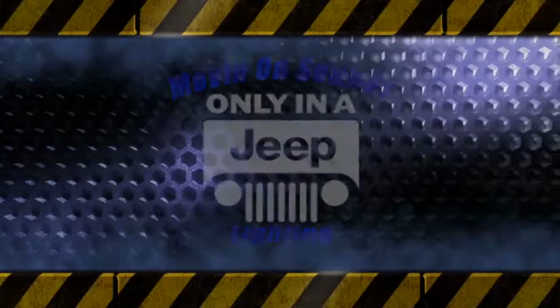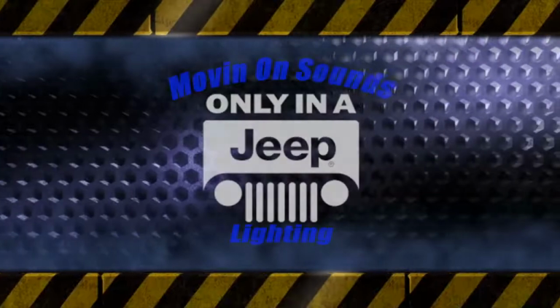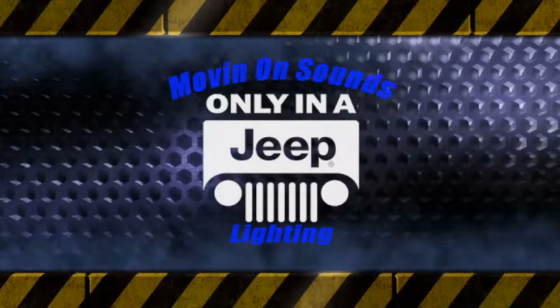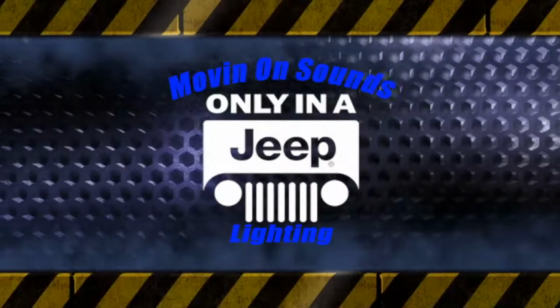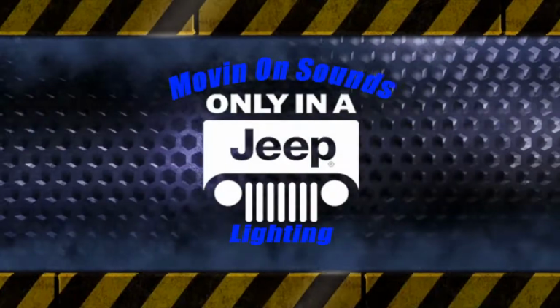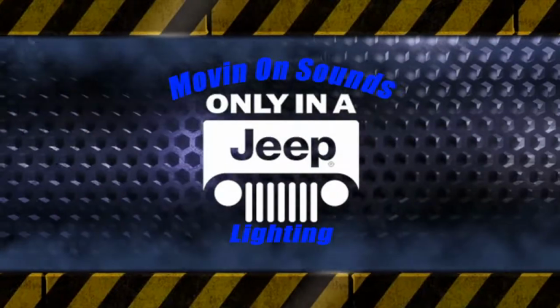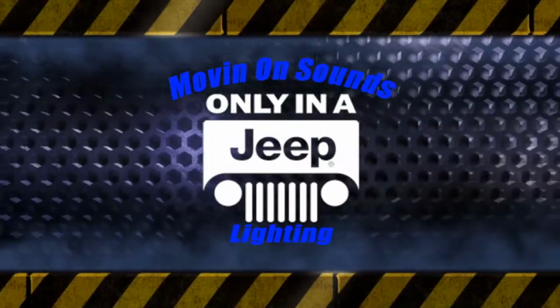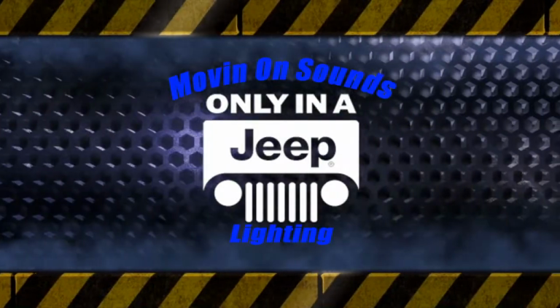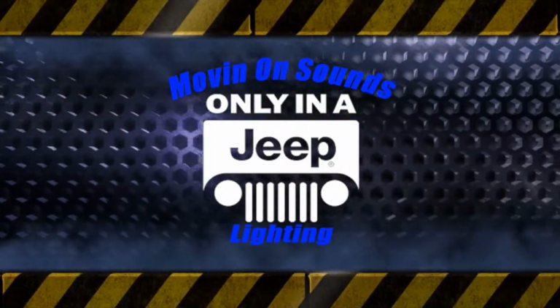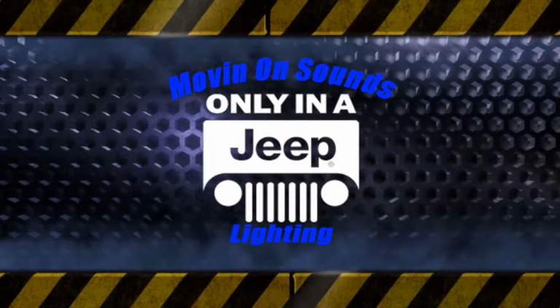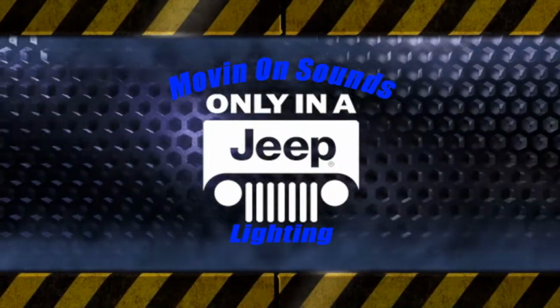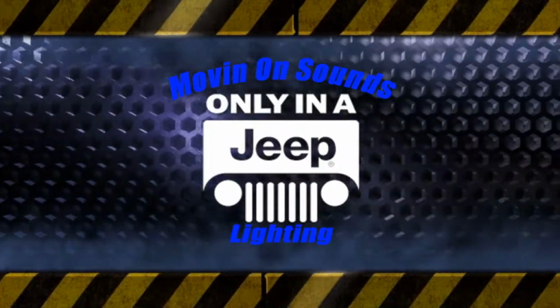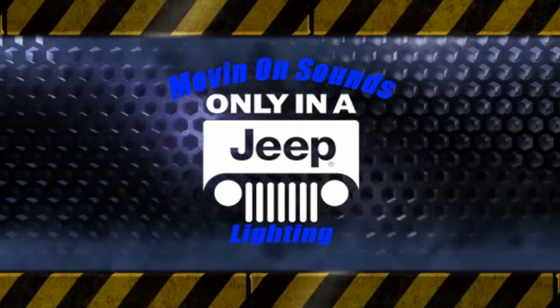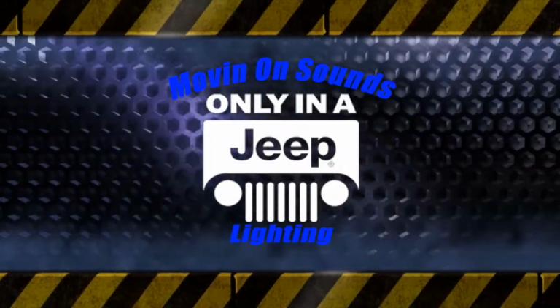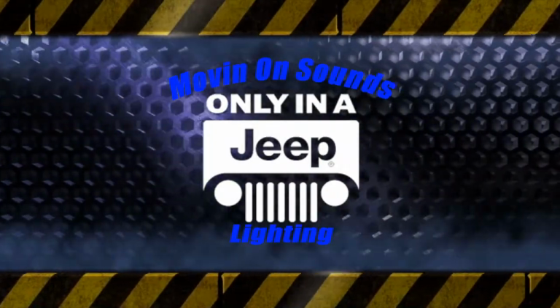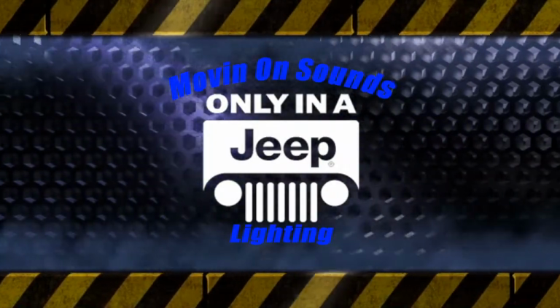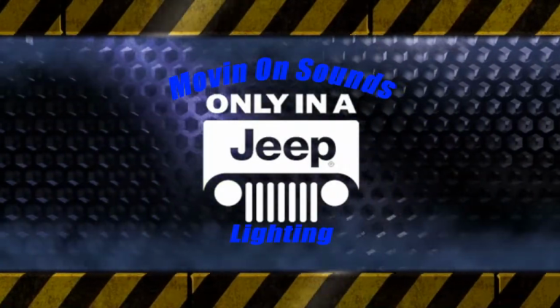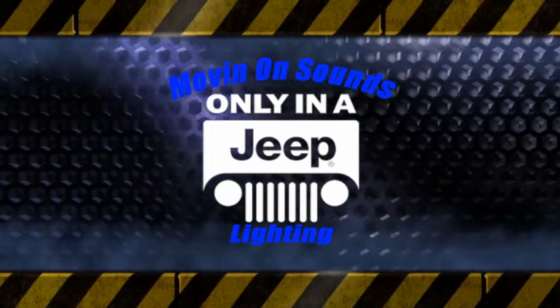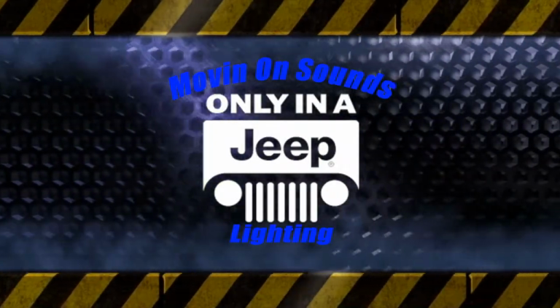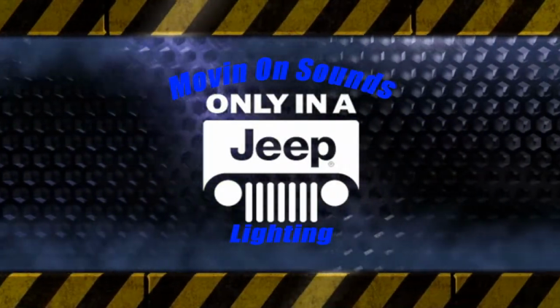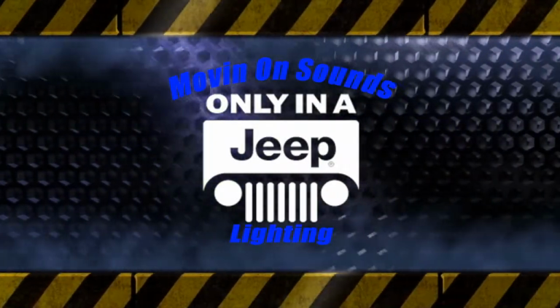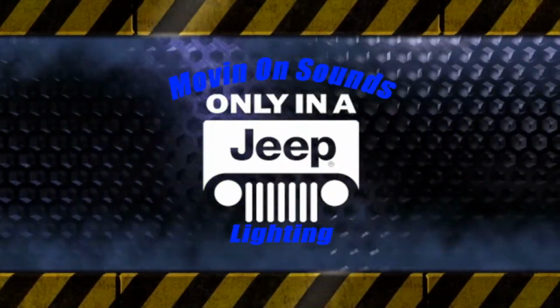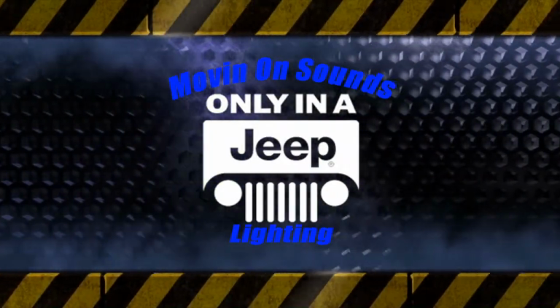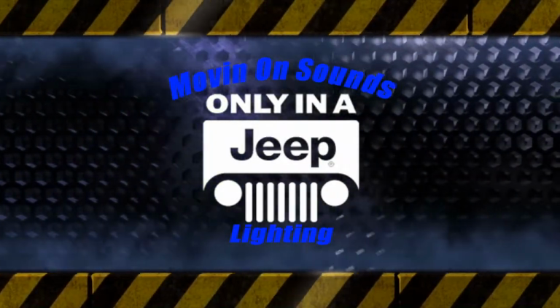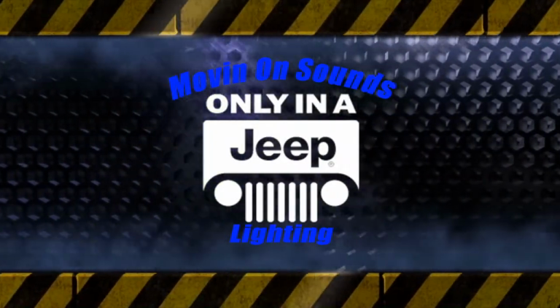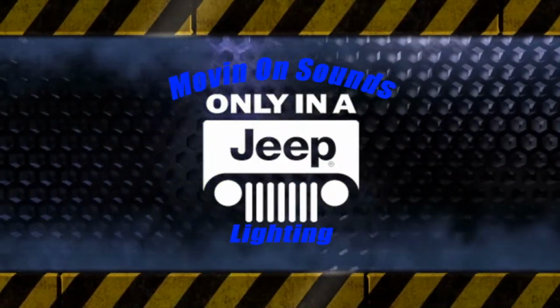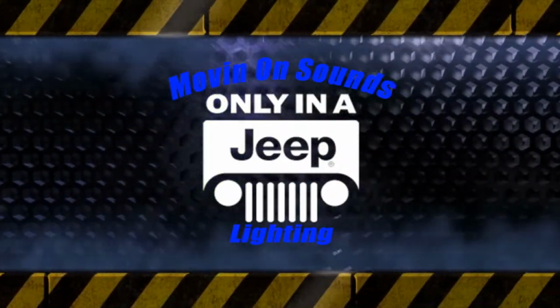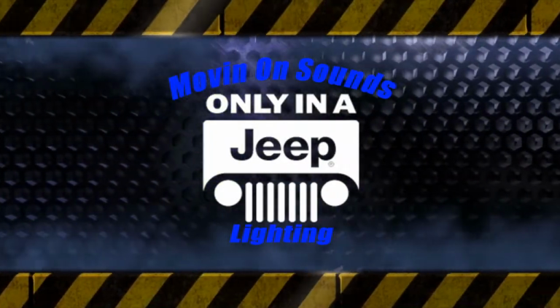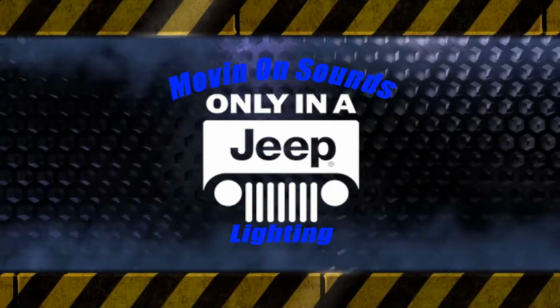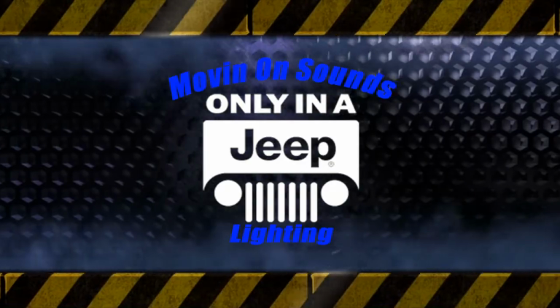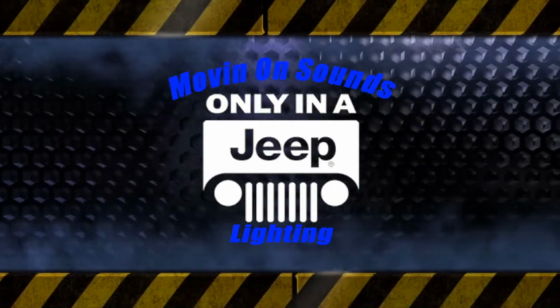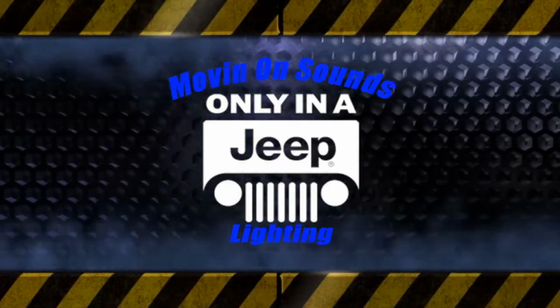Hey everybody, Moving On Sounds here, and today we're showing you a Jeep Grand Cherokee with some LED lighting.